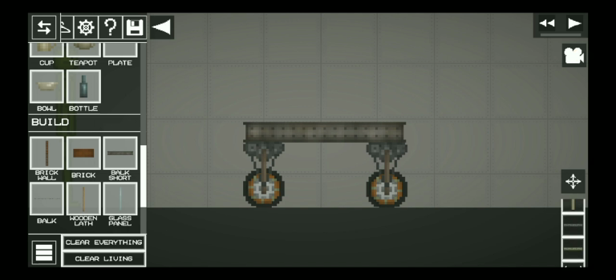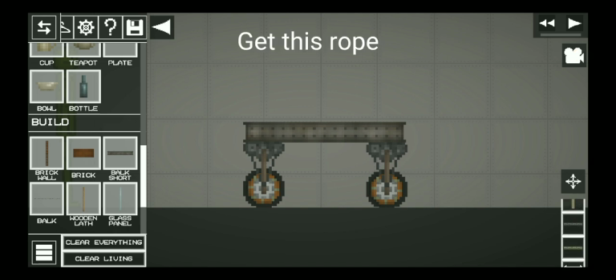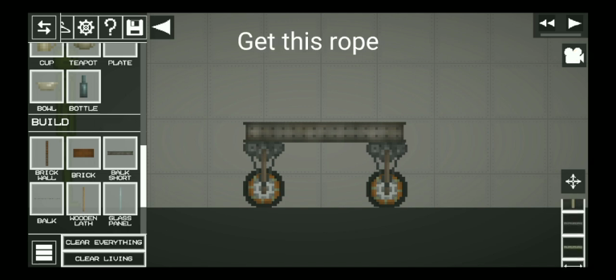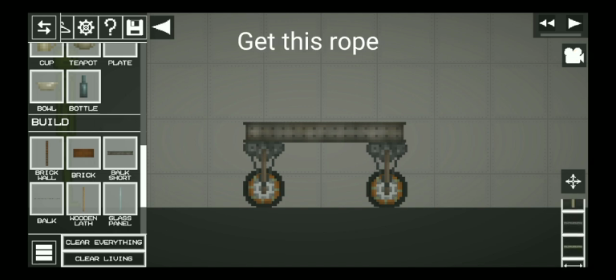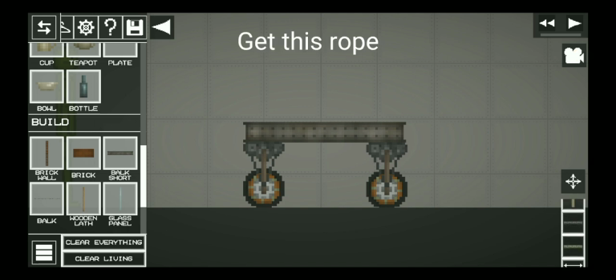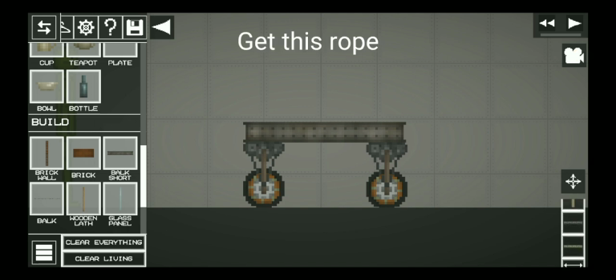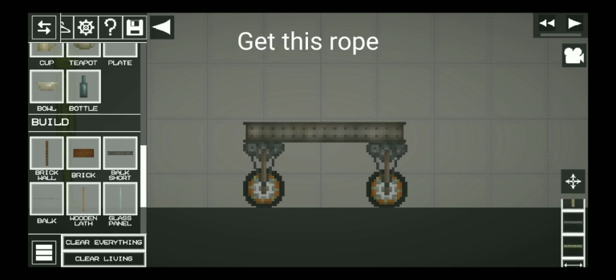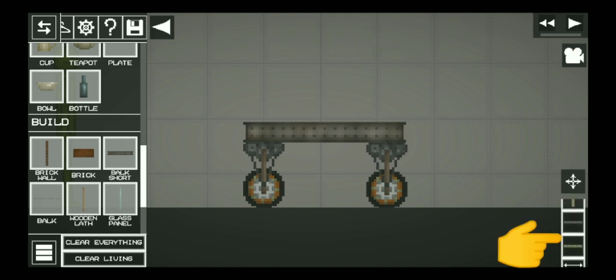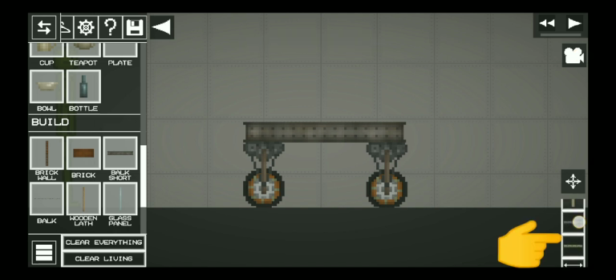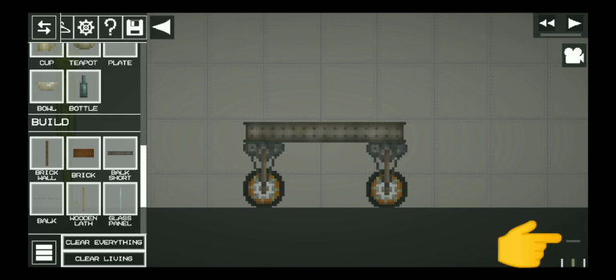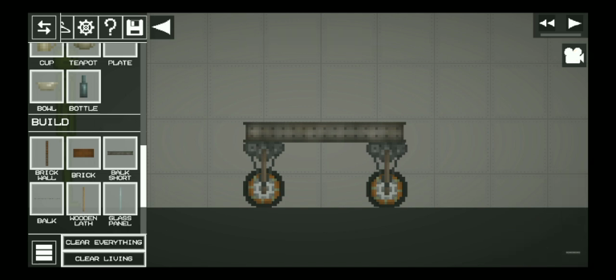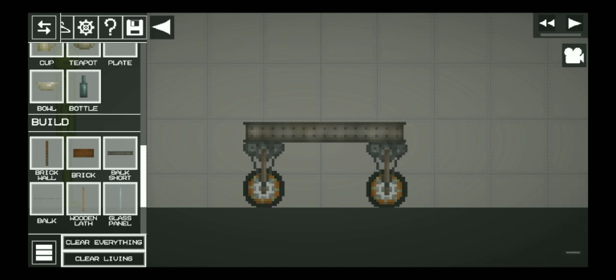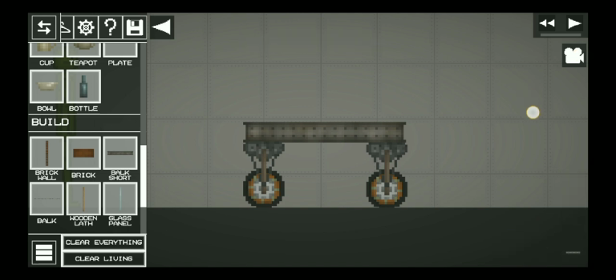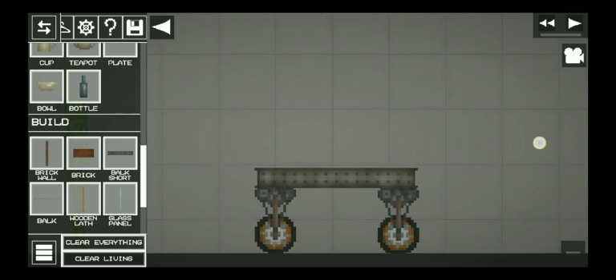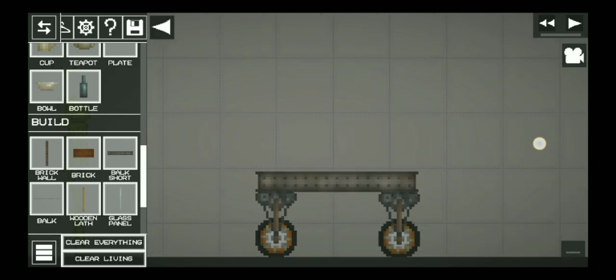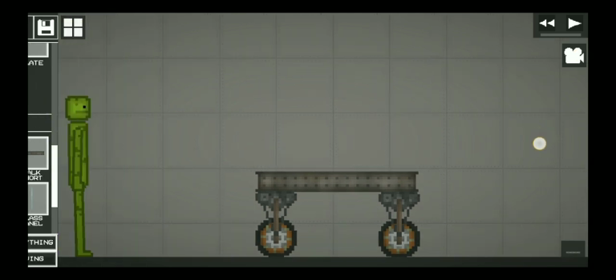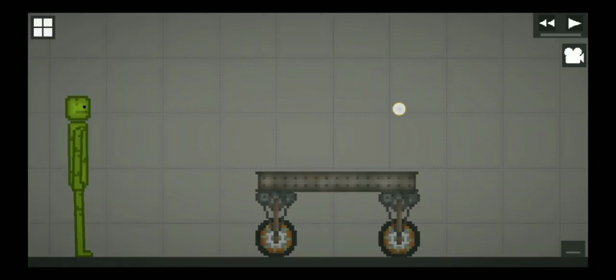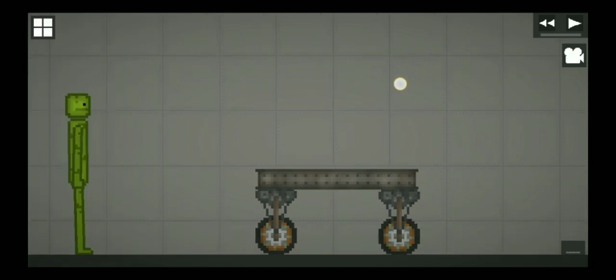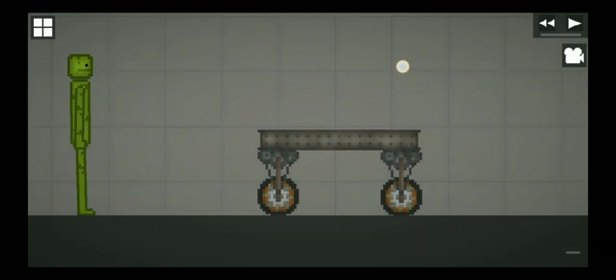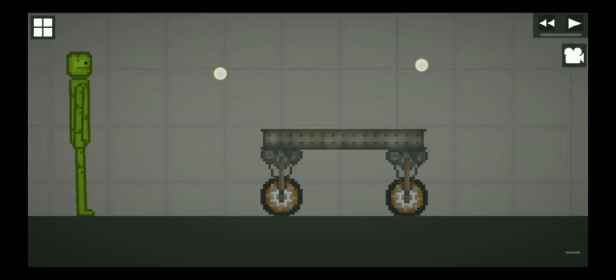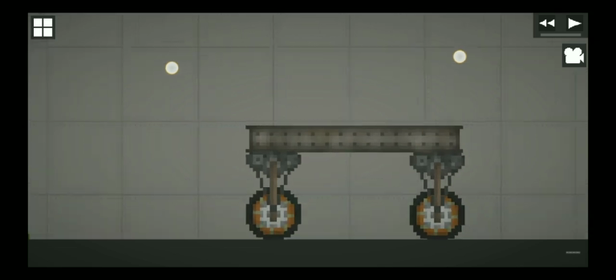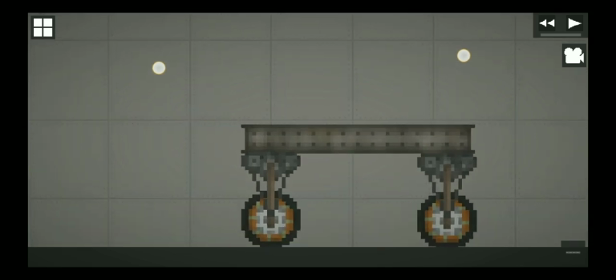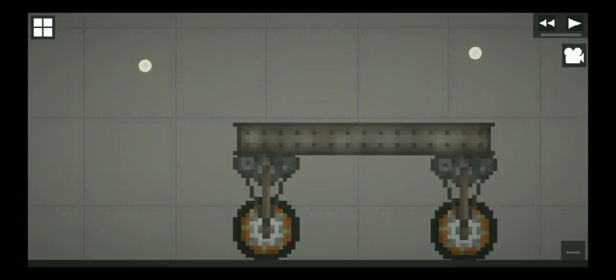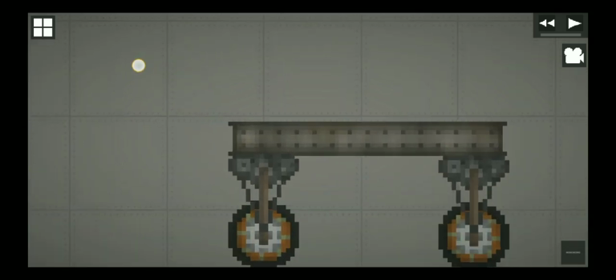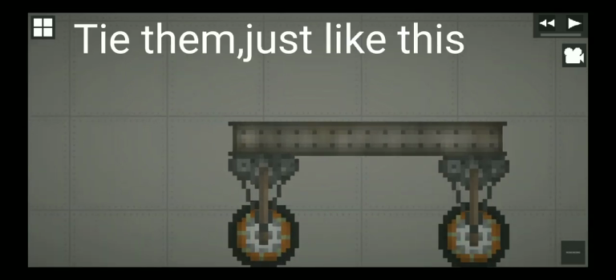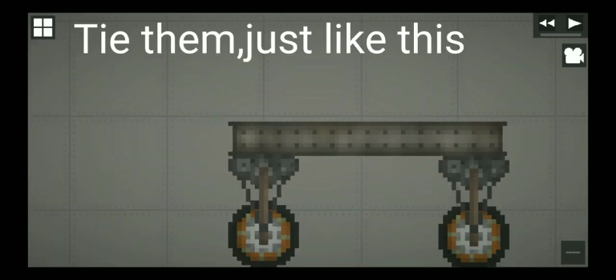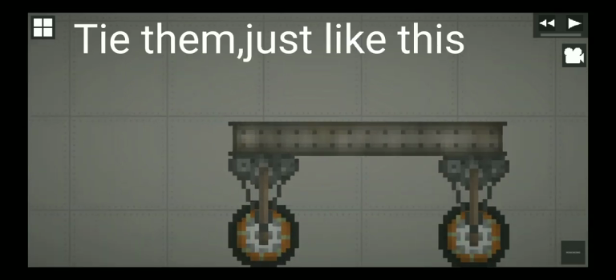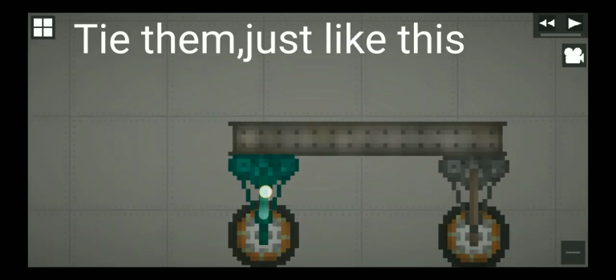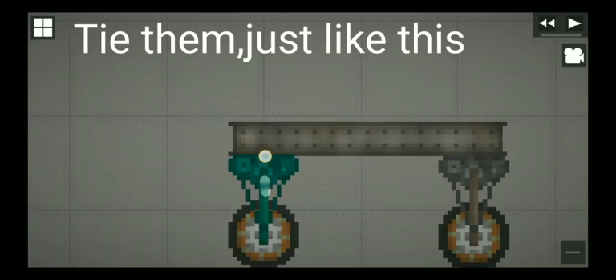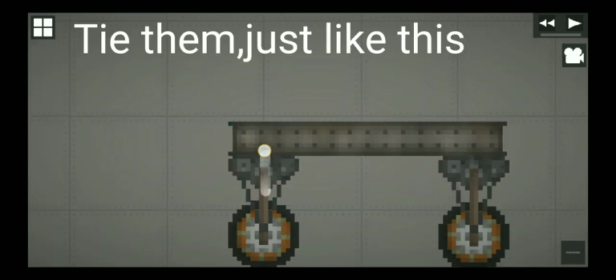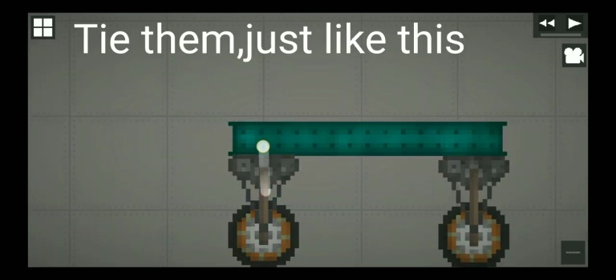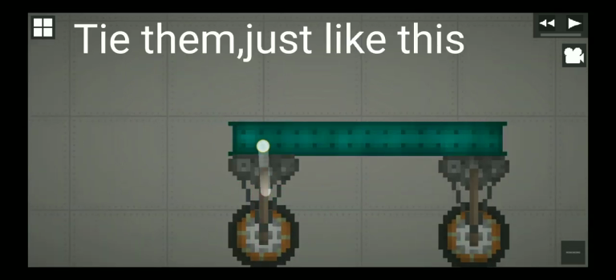Get this rope and tie them just like this.